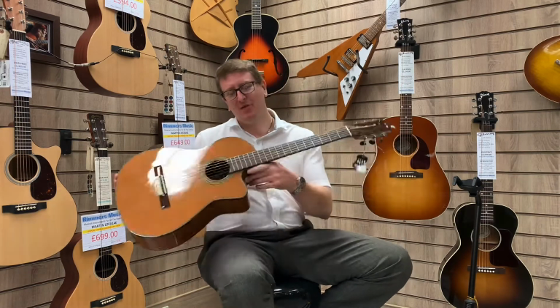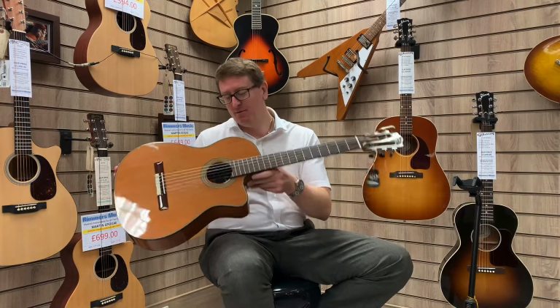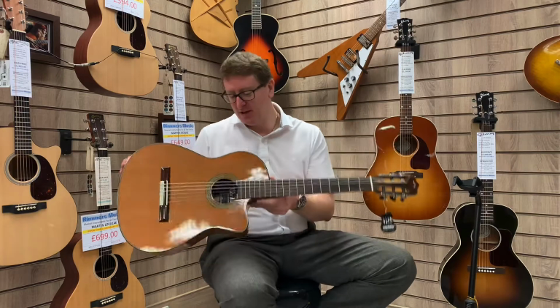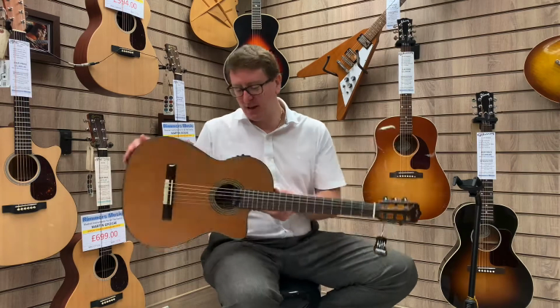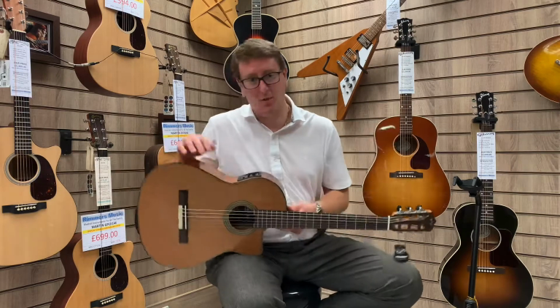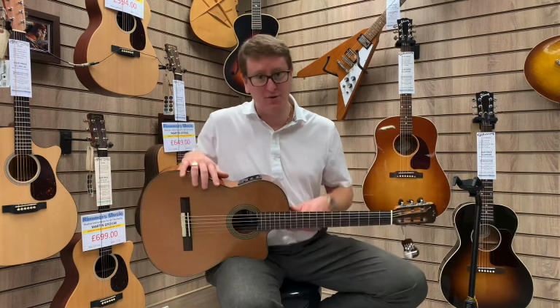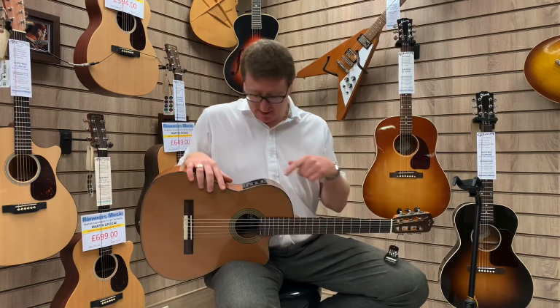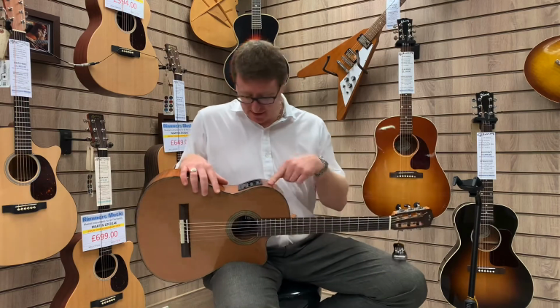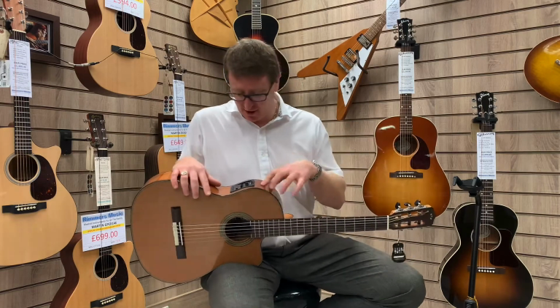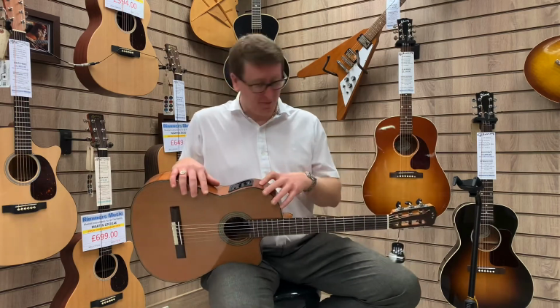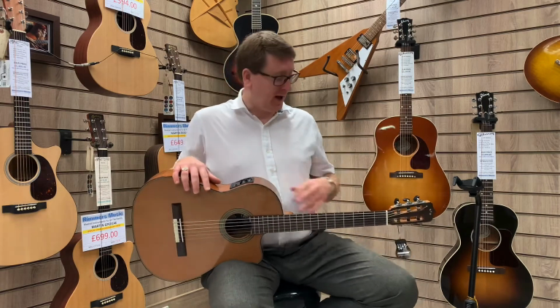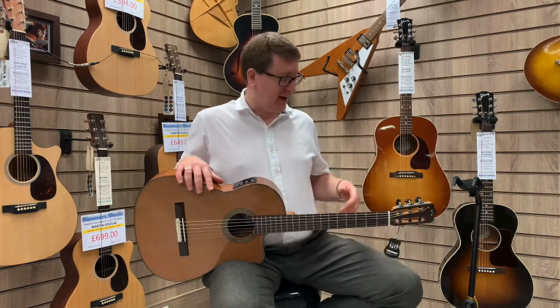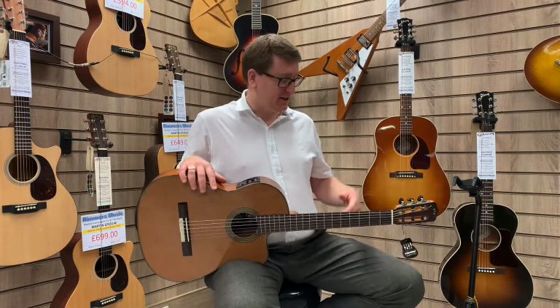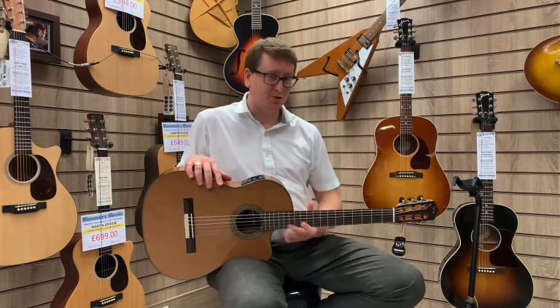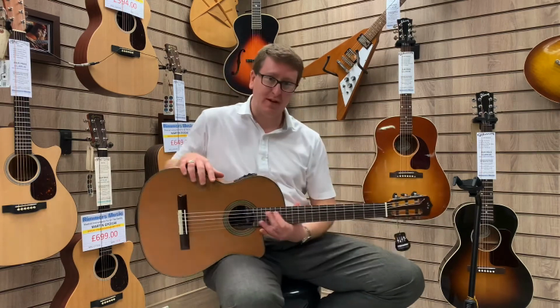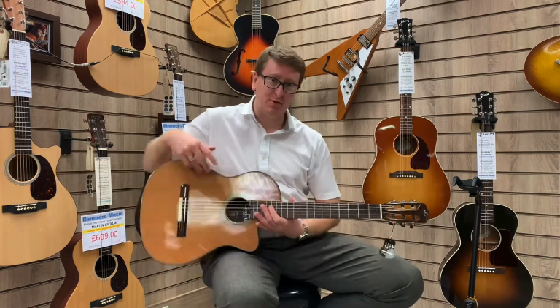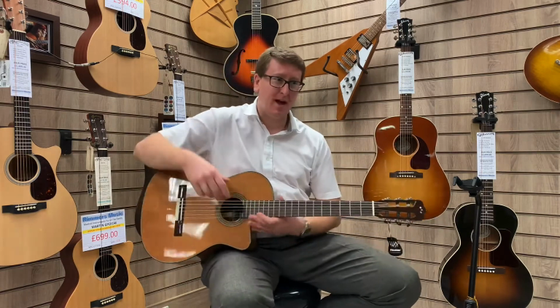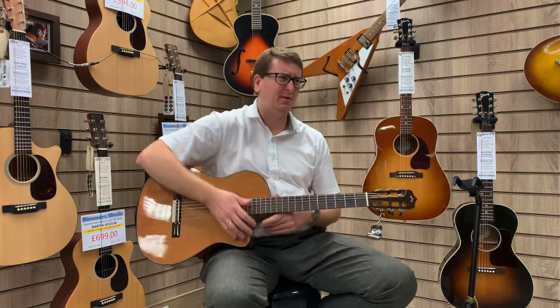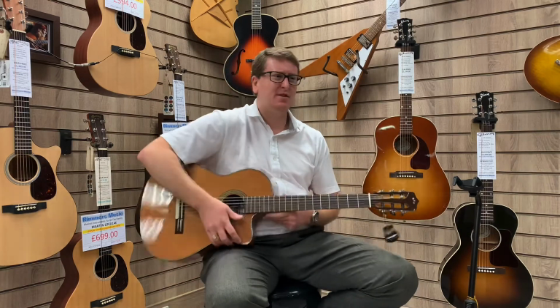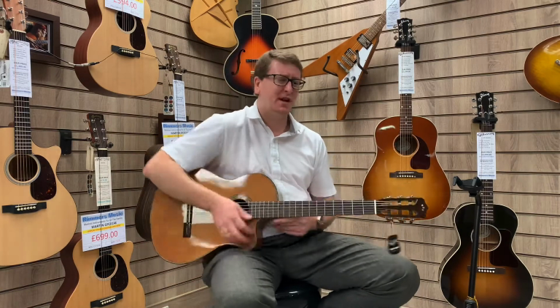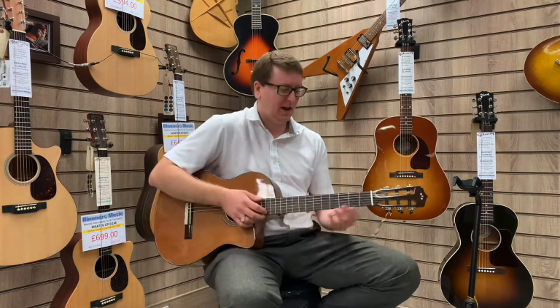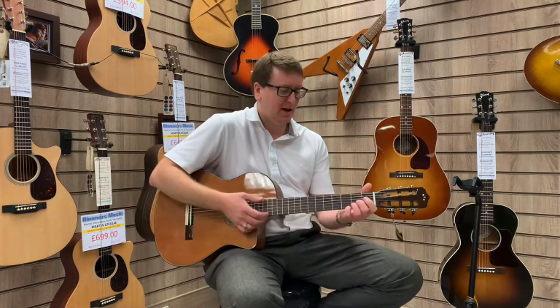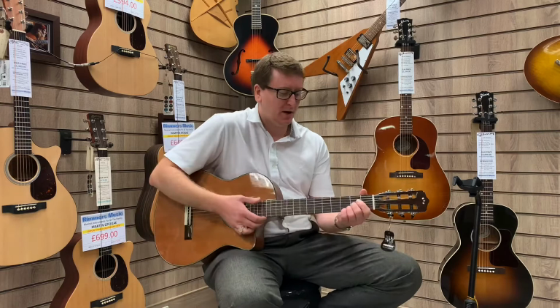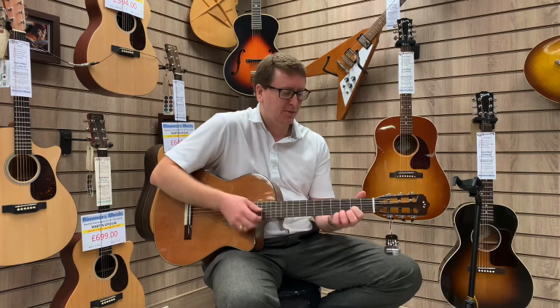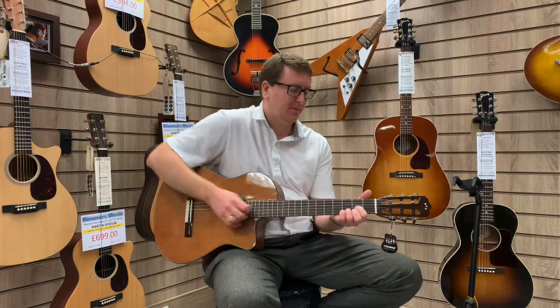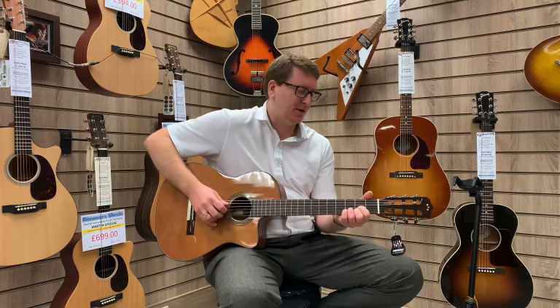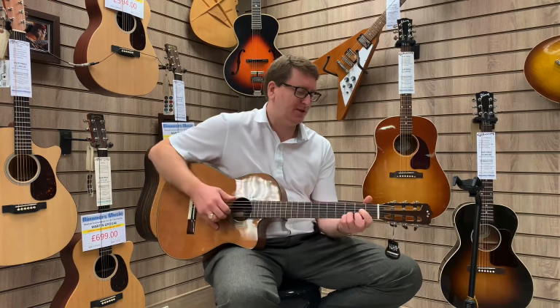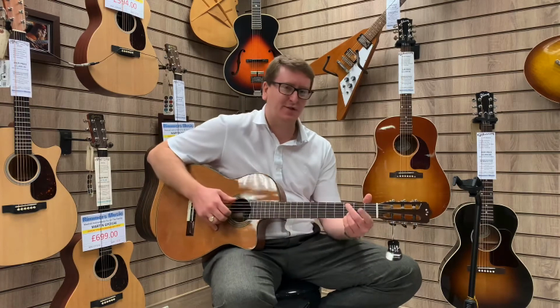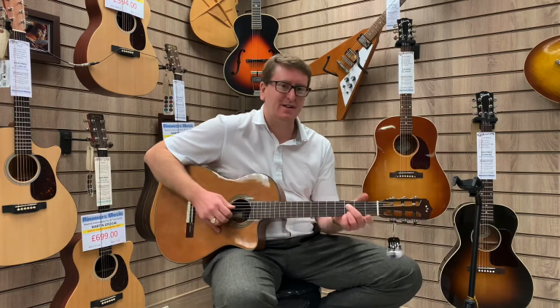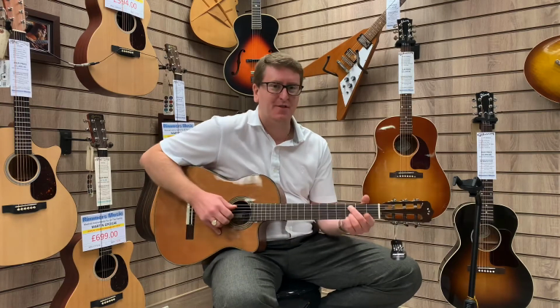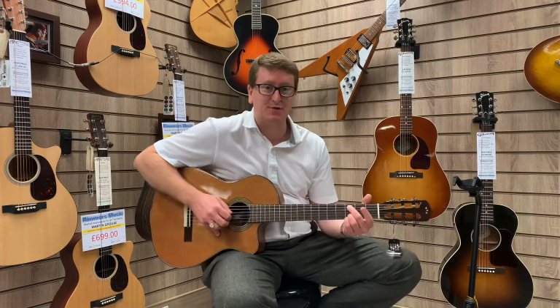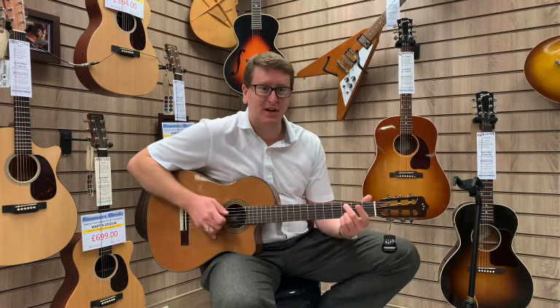Rimmers Music website is listed on there and it's also available to buy. I think we've listed it on eBay as well, but it is lovely. Thanks for watching guys.